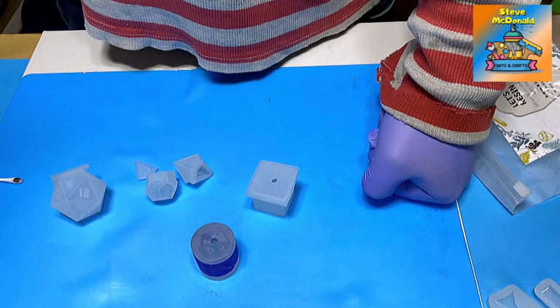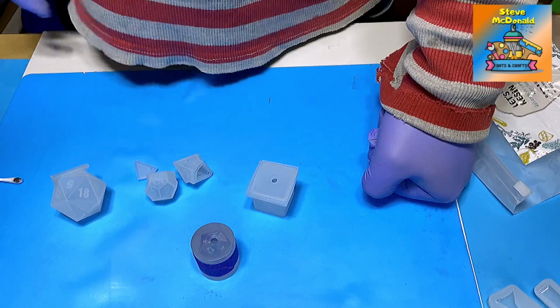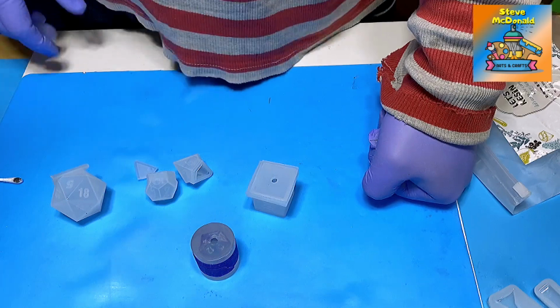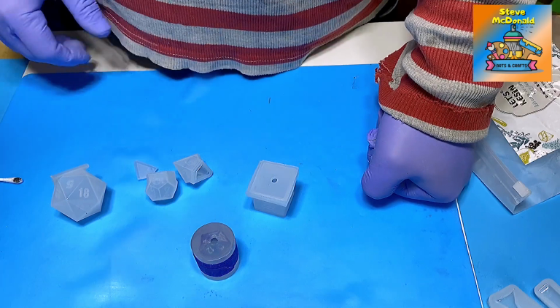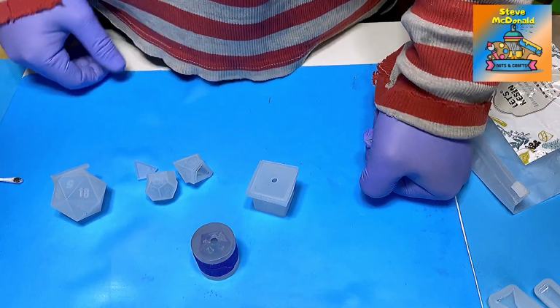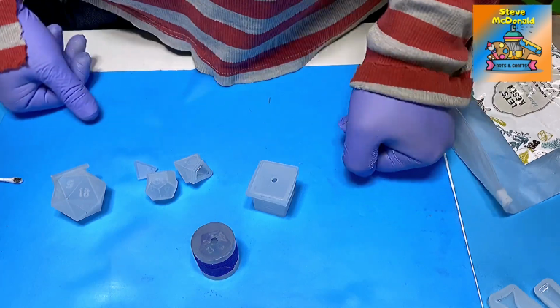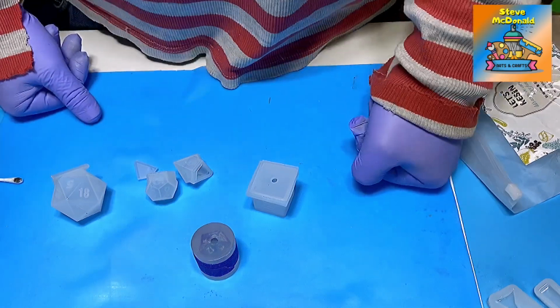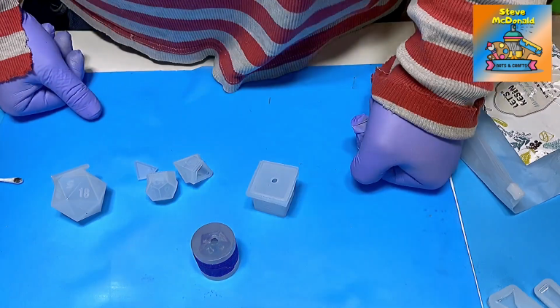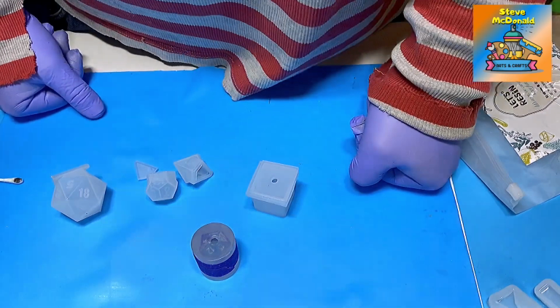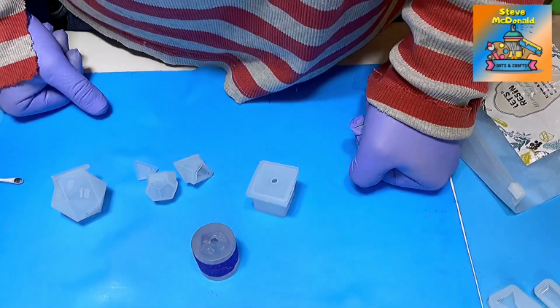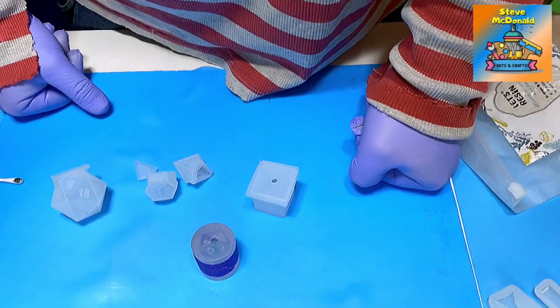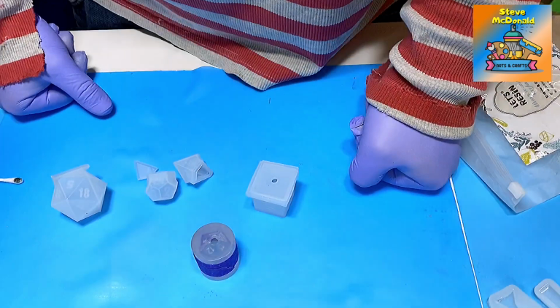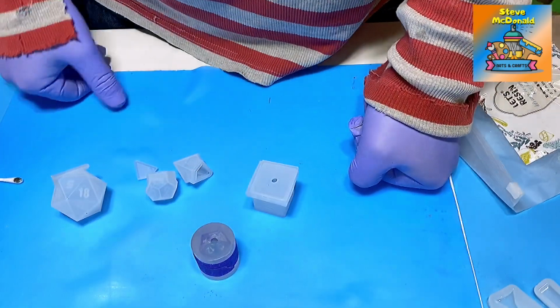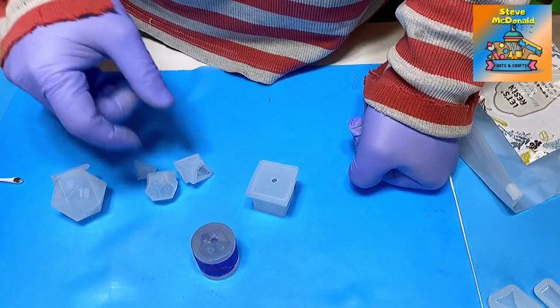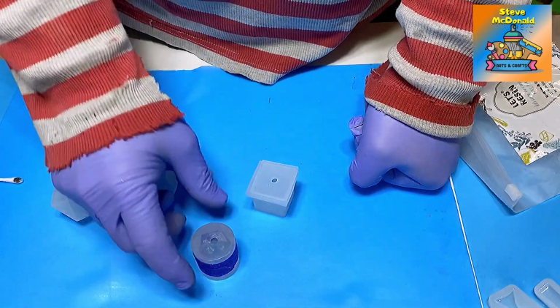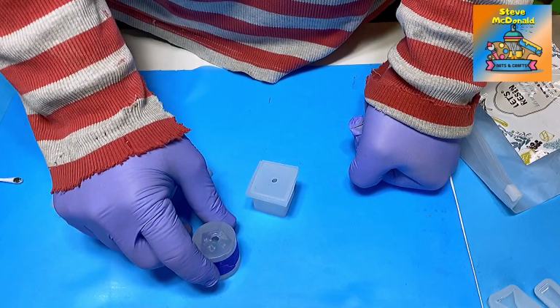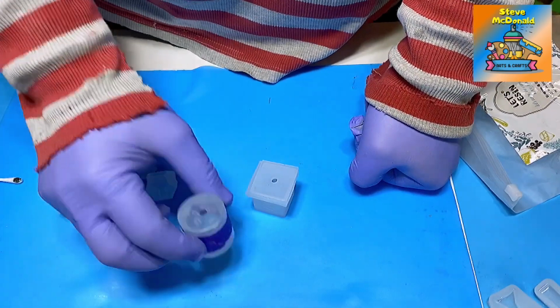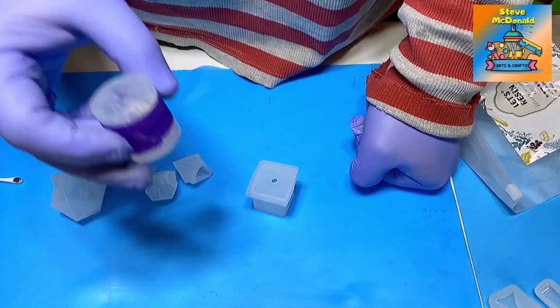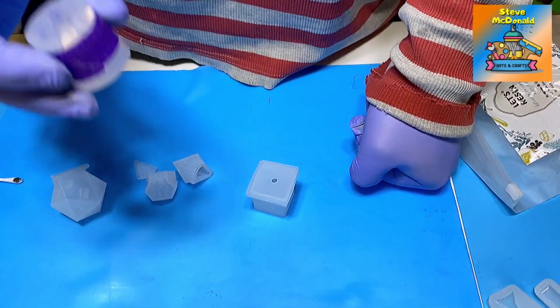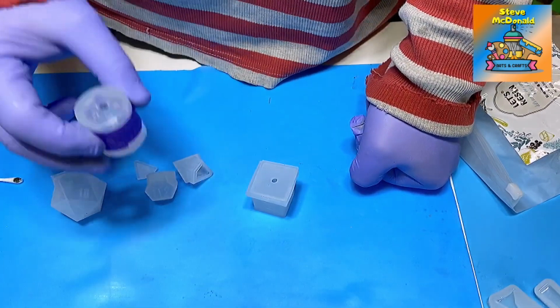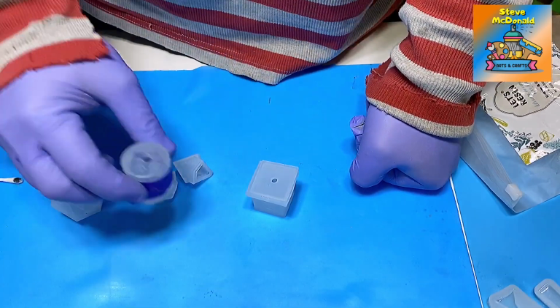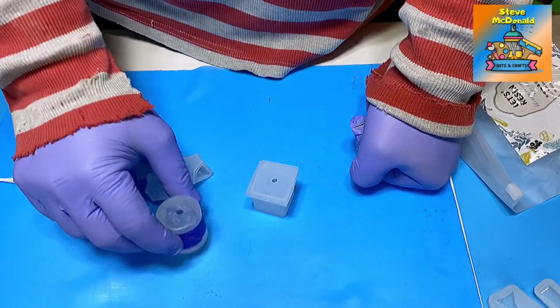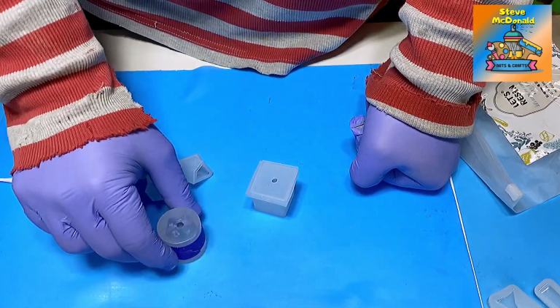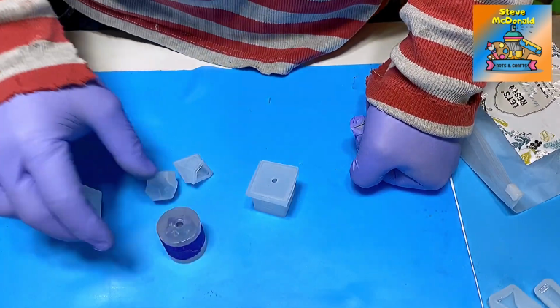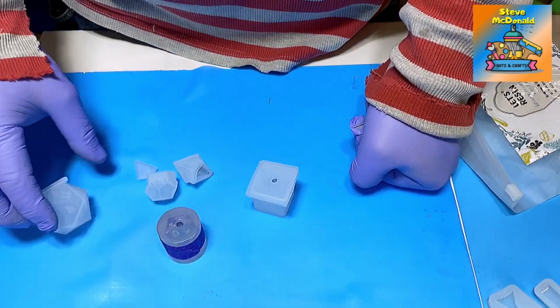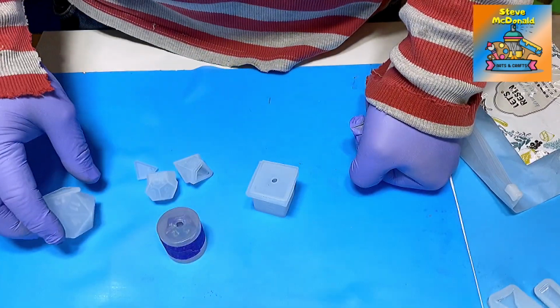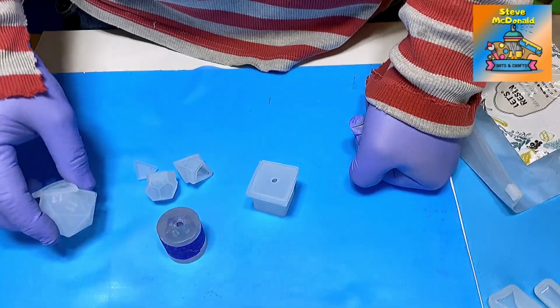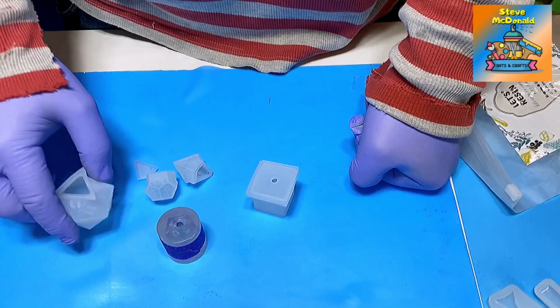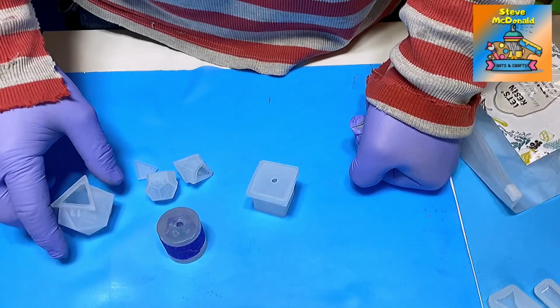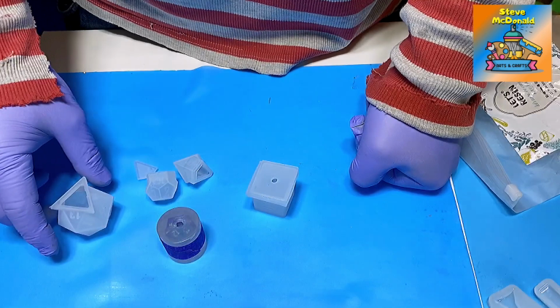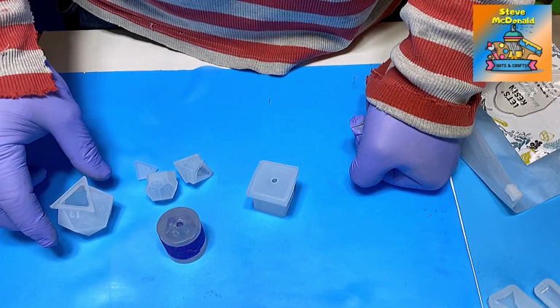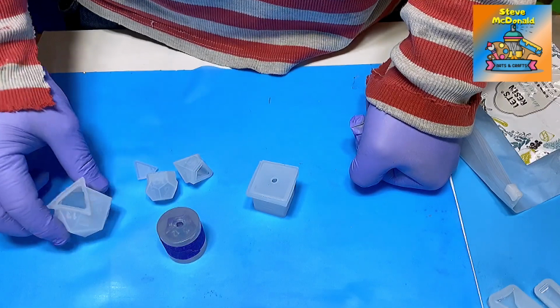Hello and welcome to Steve McDonald's Arts and Crafts. What I'm going to do today is do a quick mould of dice.